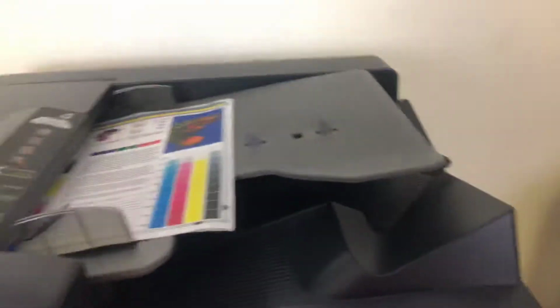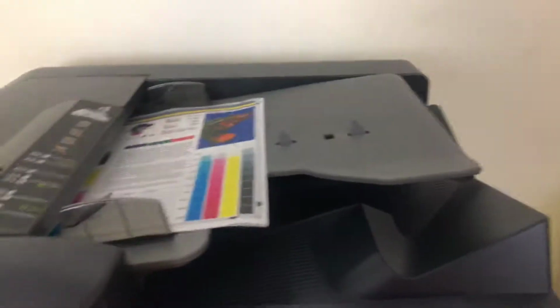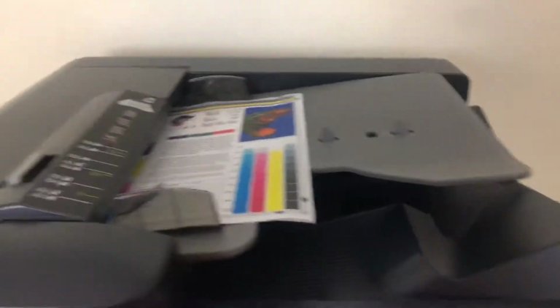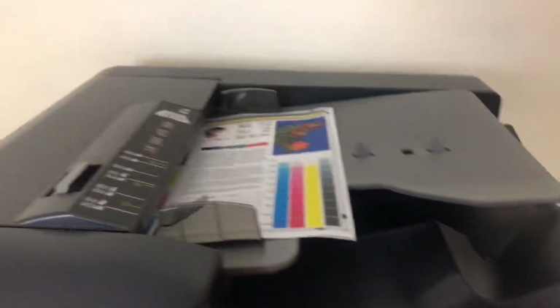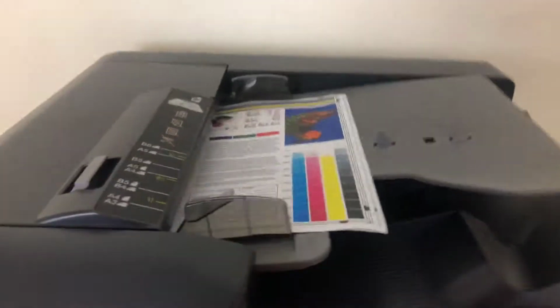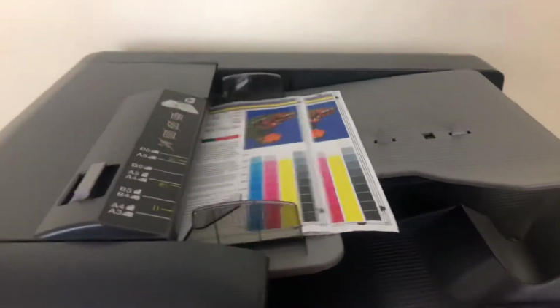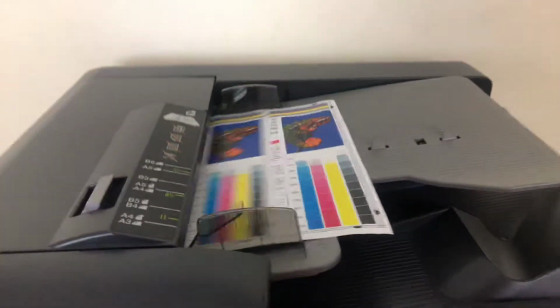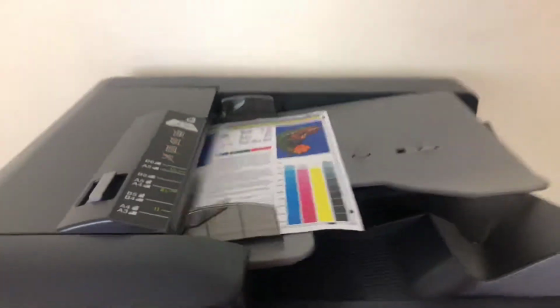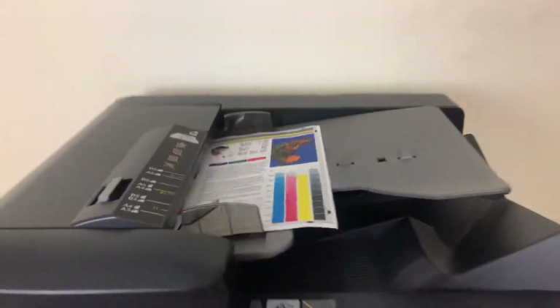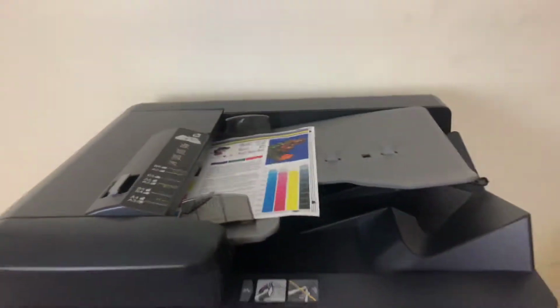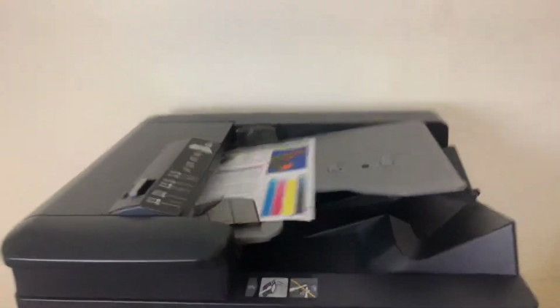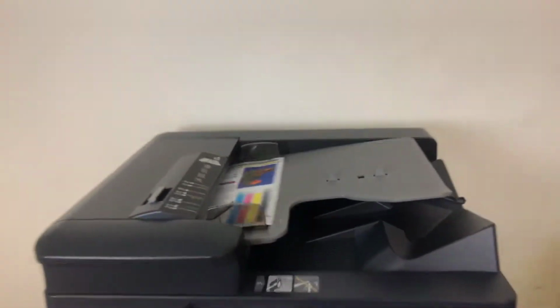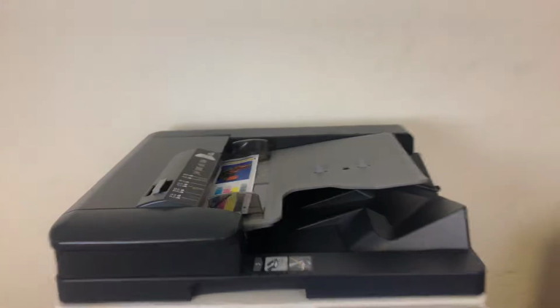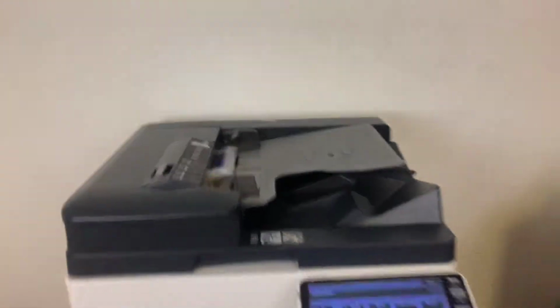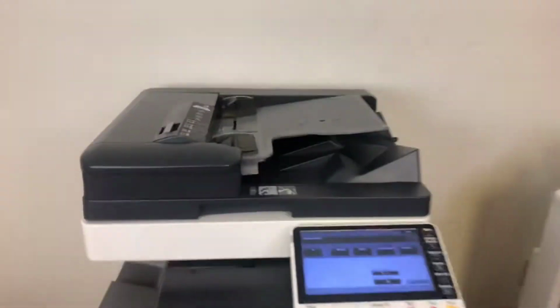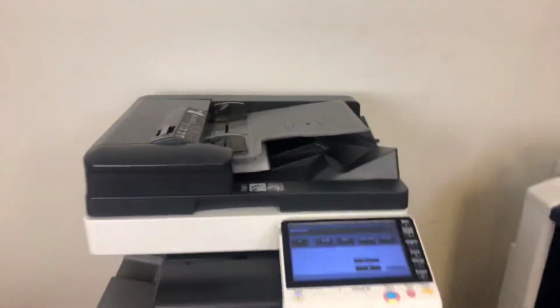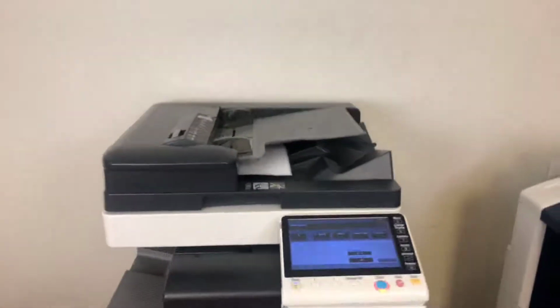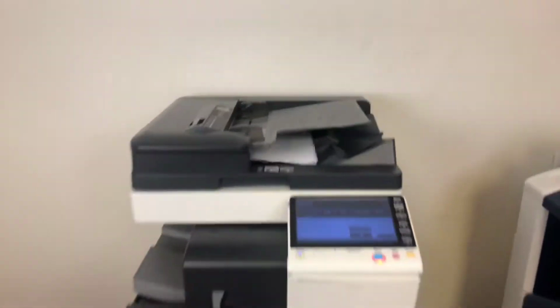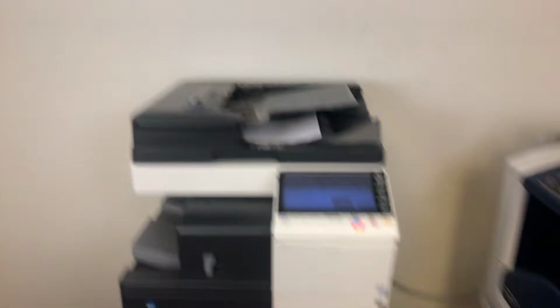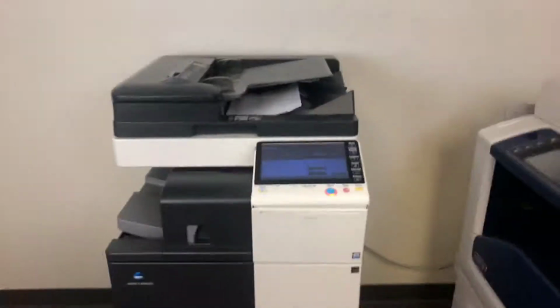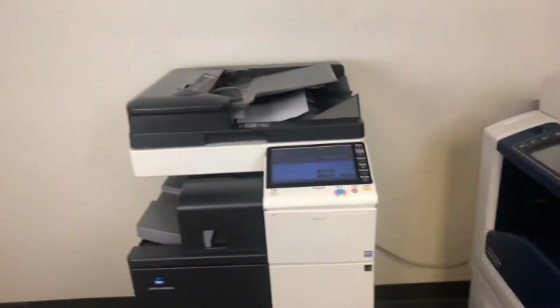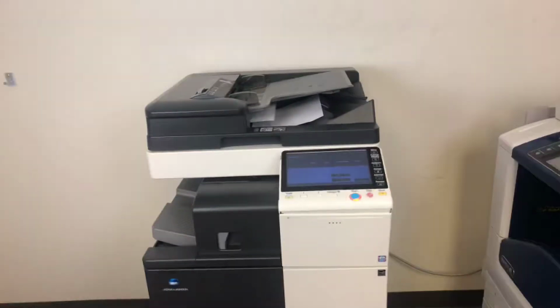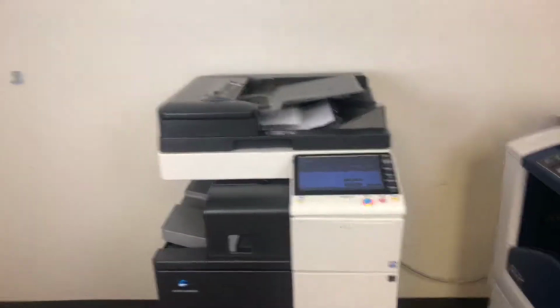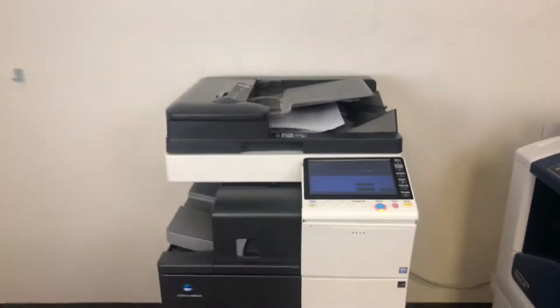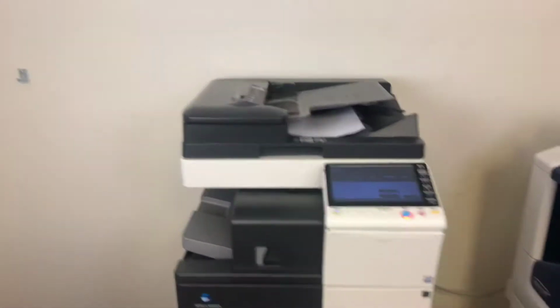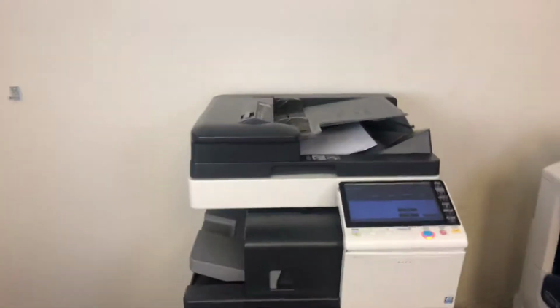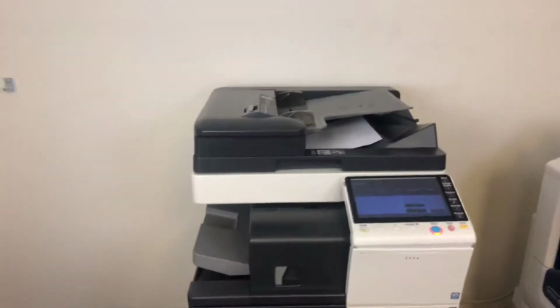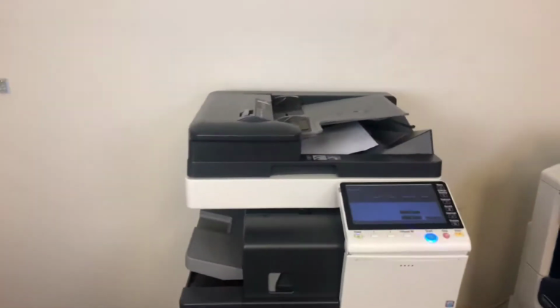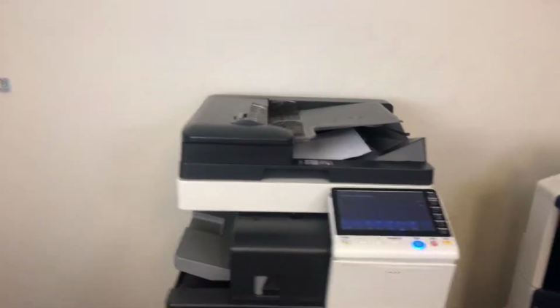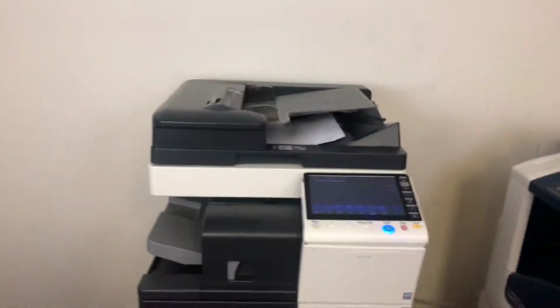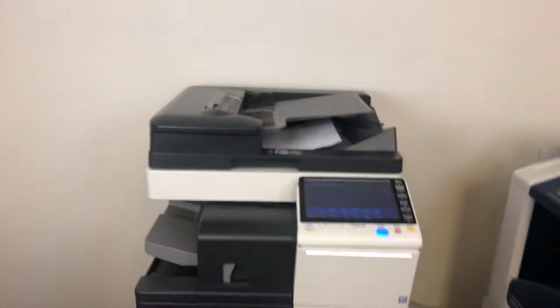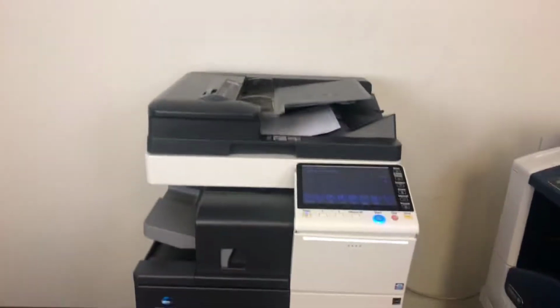This machine also has the duplexing feature, which allows us to do double-sided copies and prints.